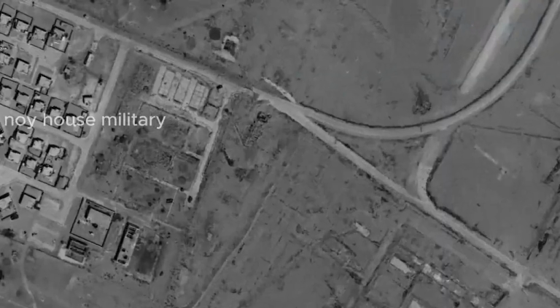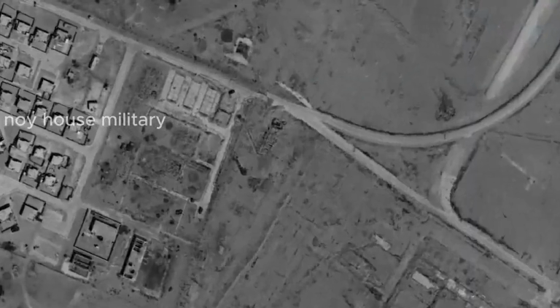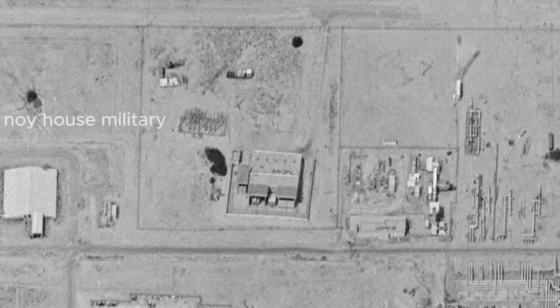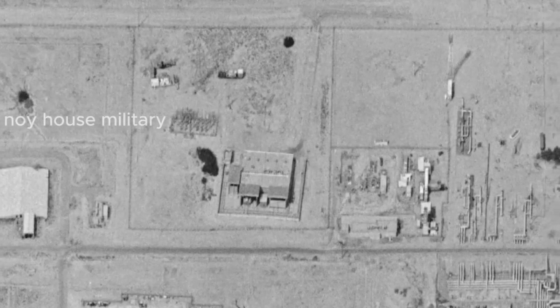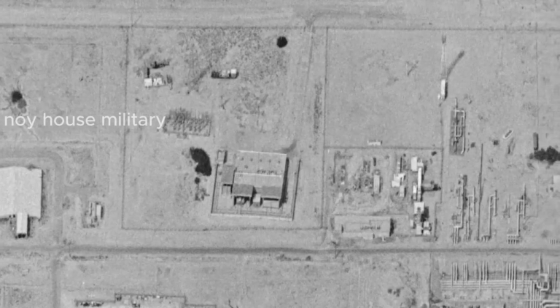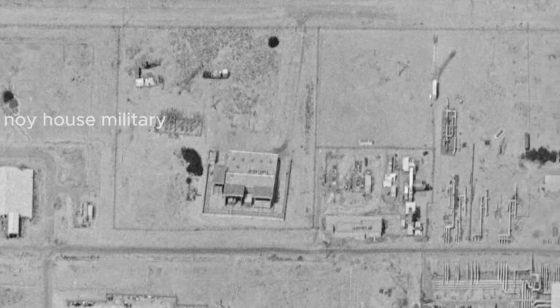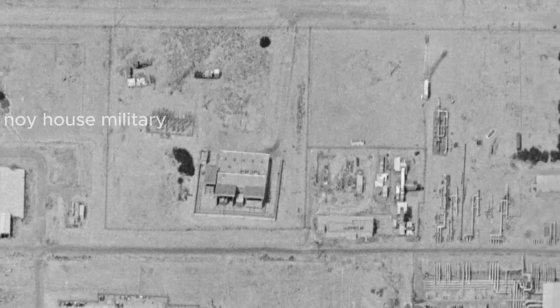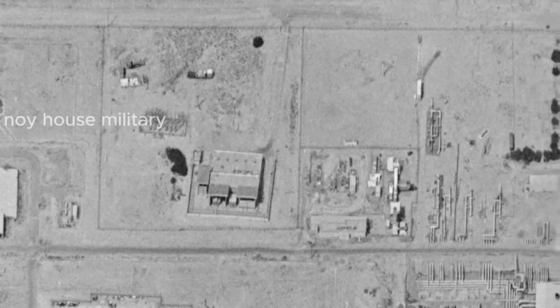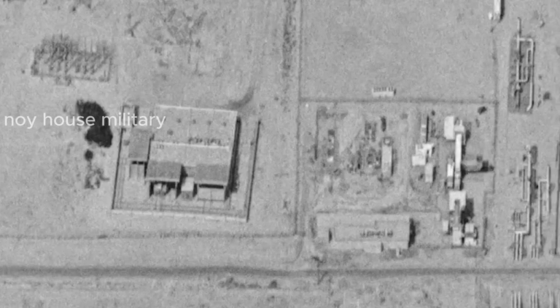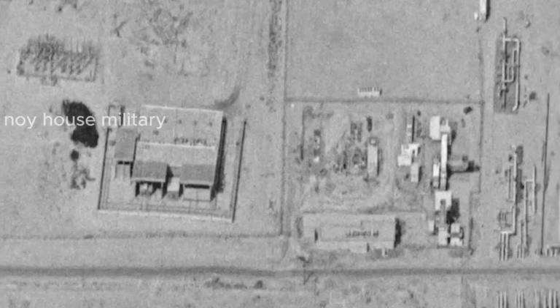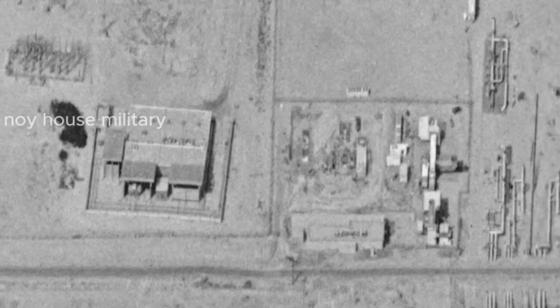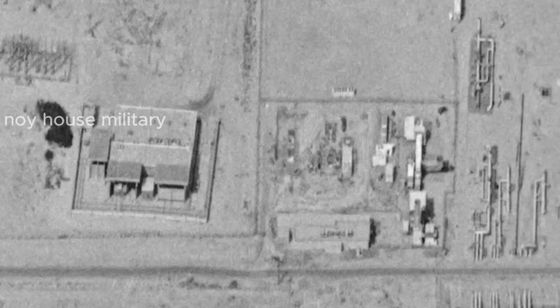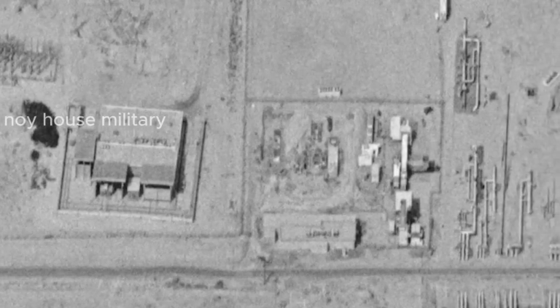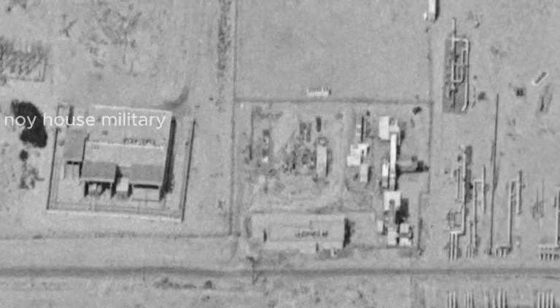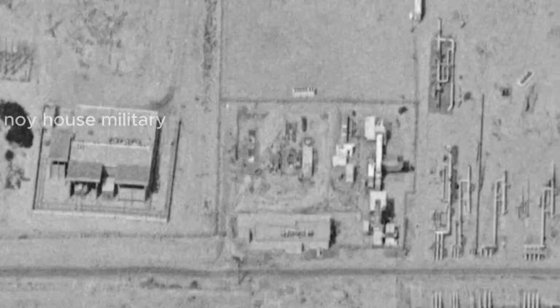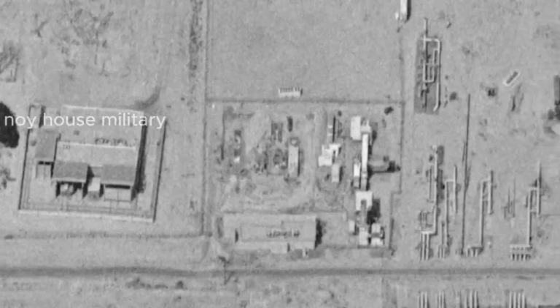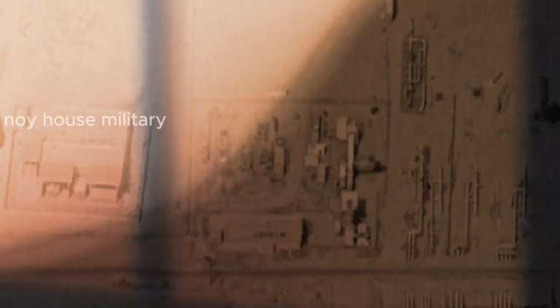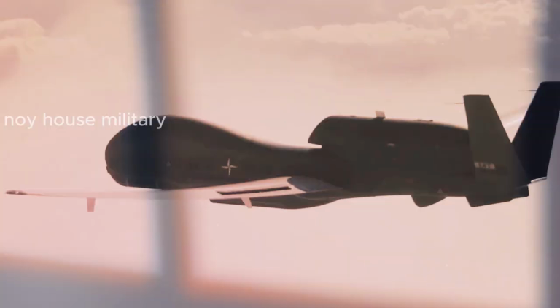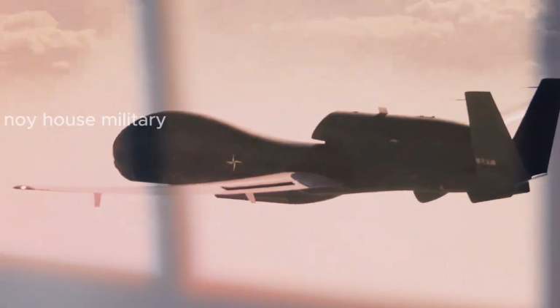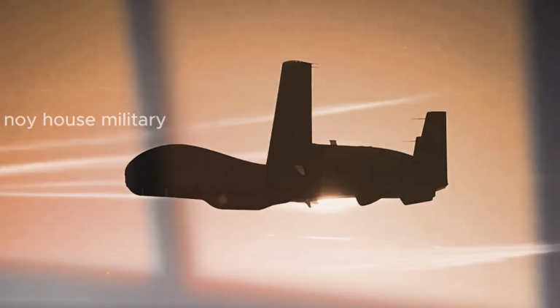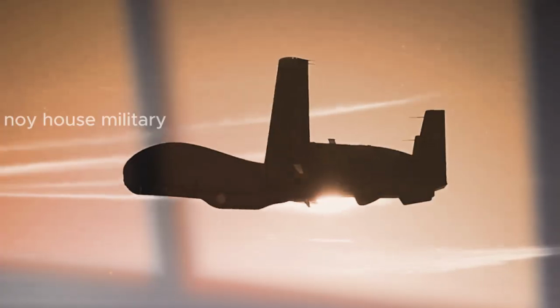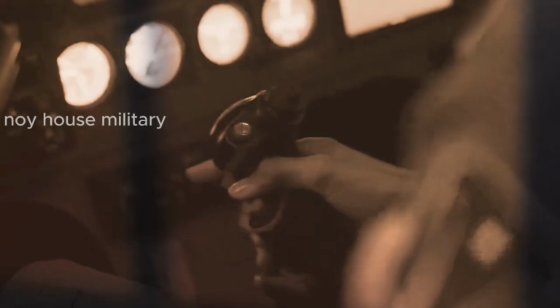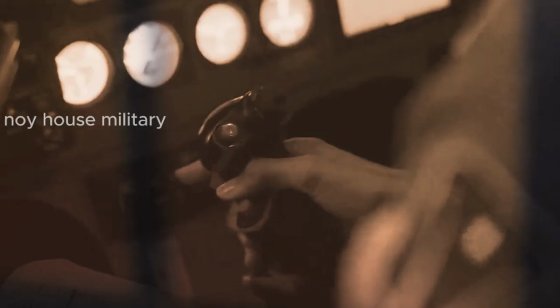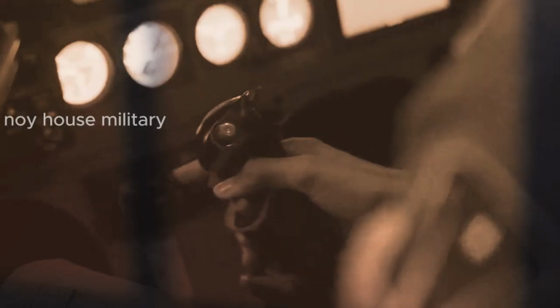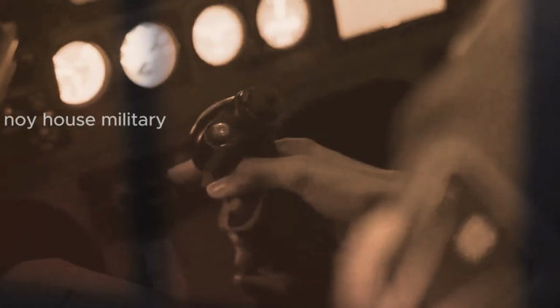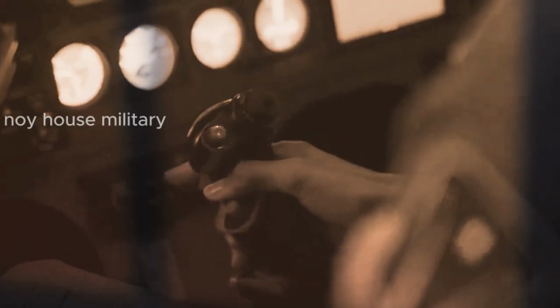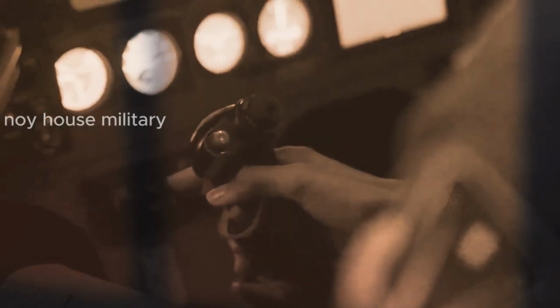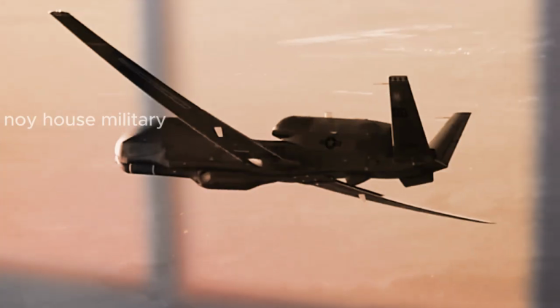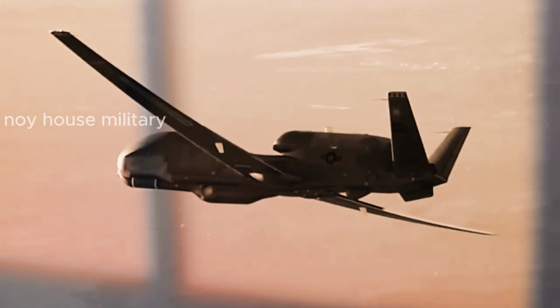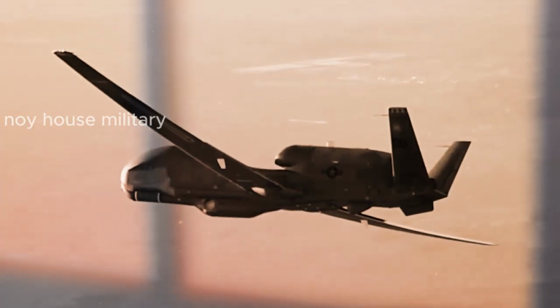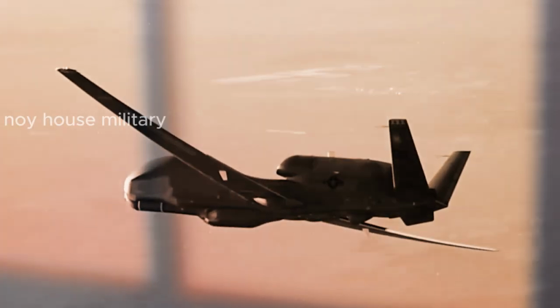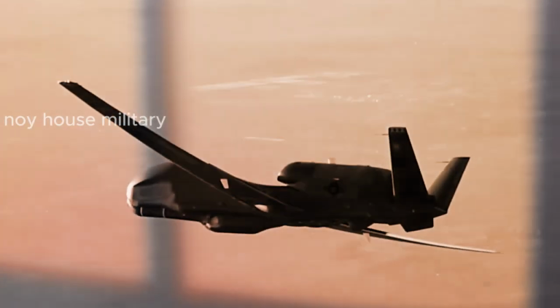Survivability: a more advanced self-defense system to protect the Global Hawk from enemy attacks.